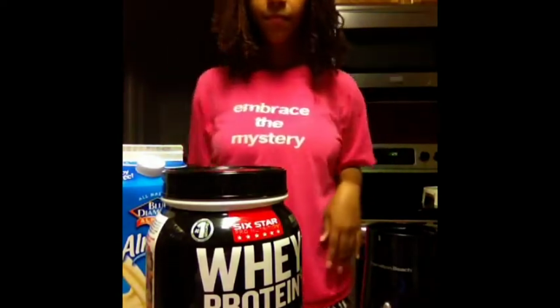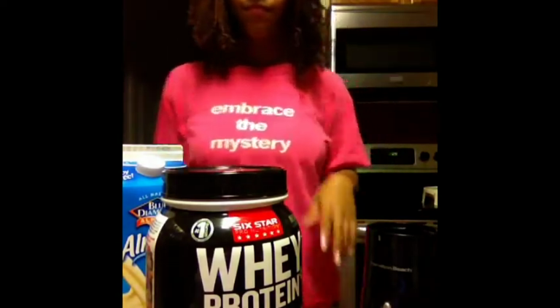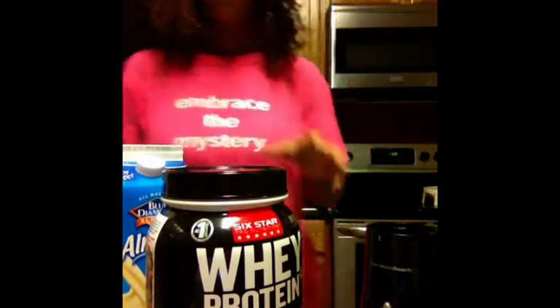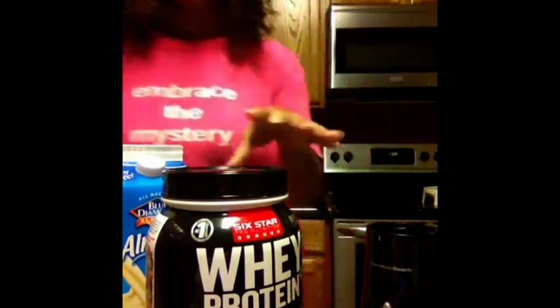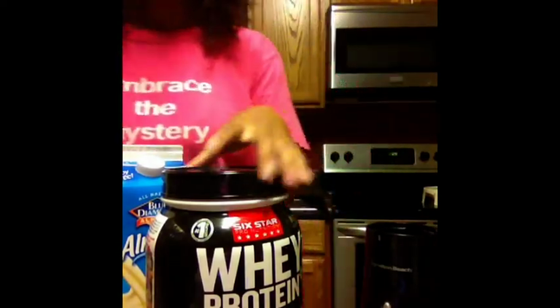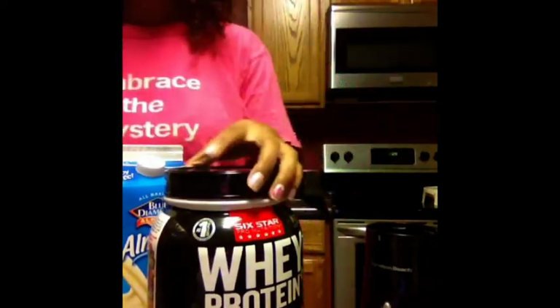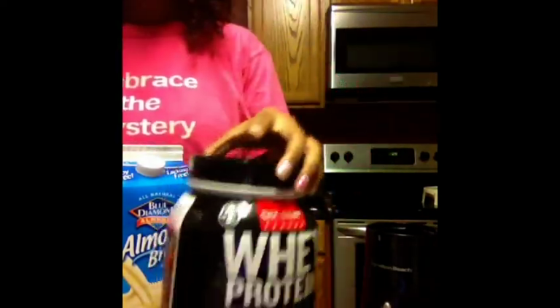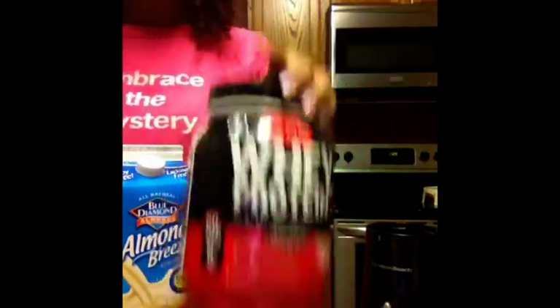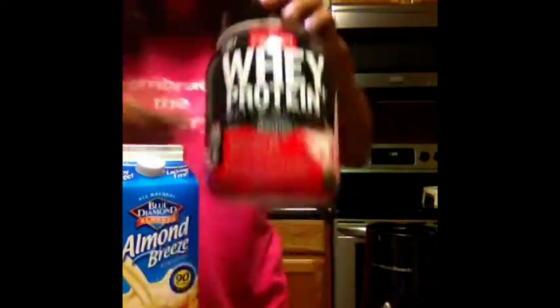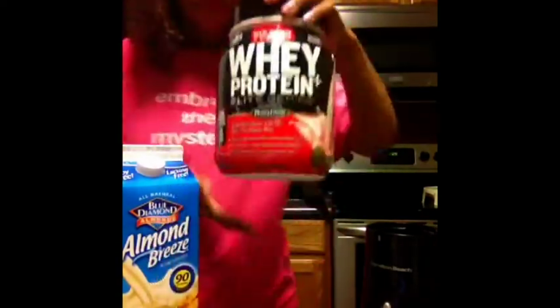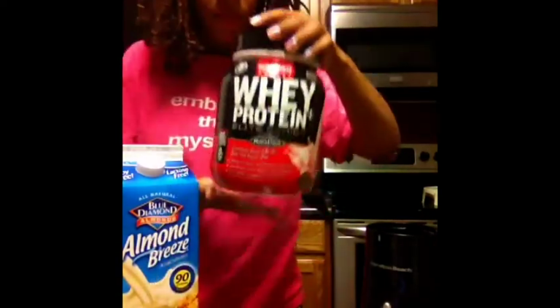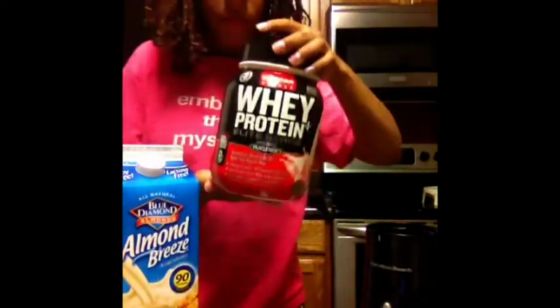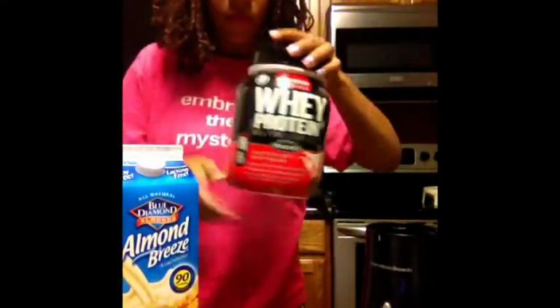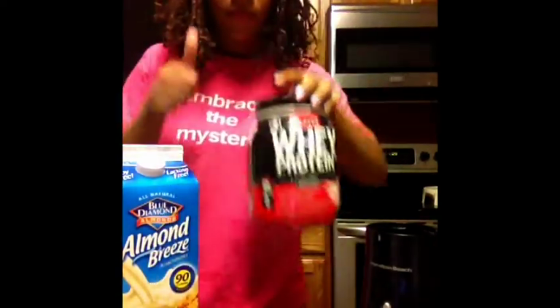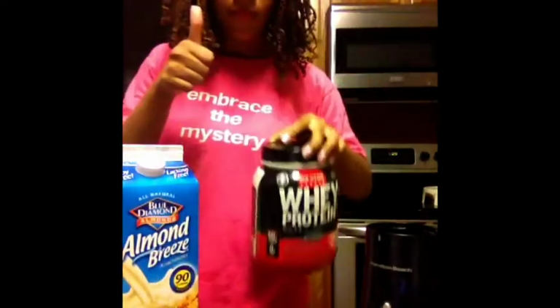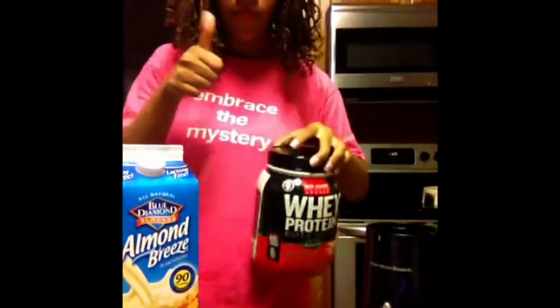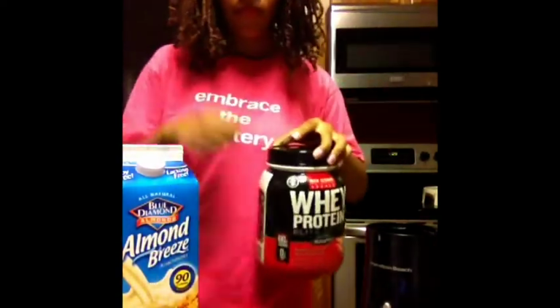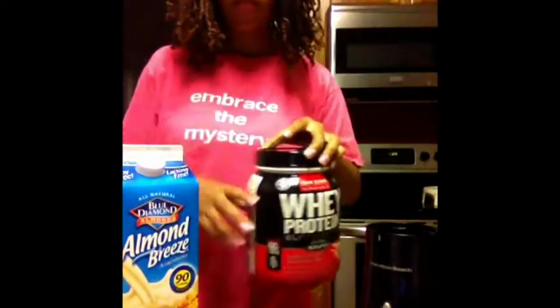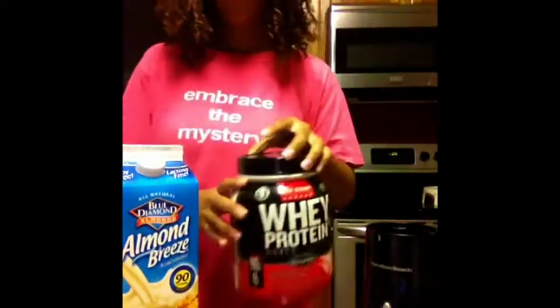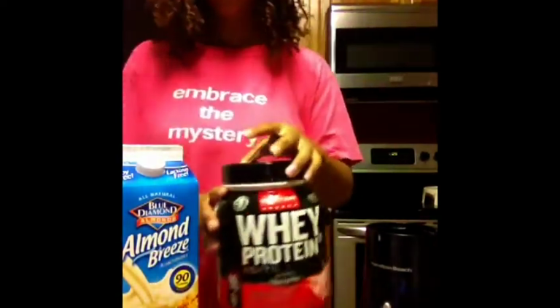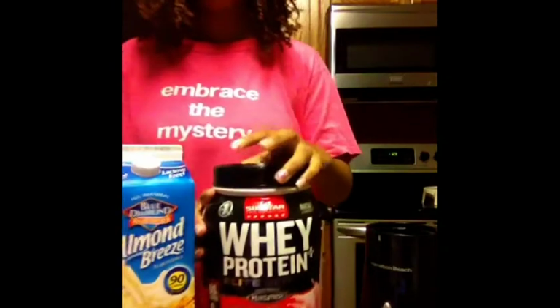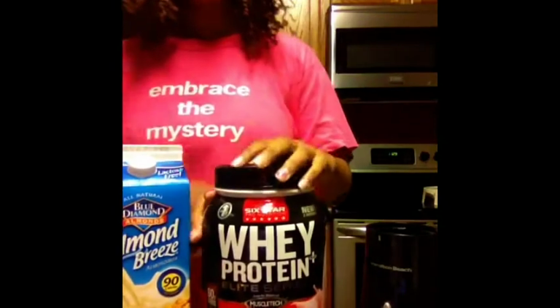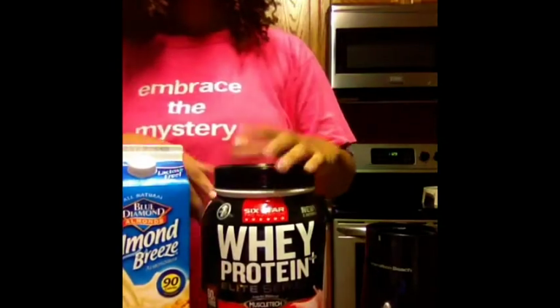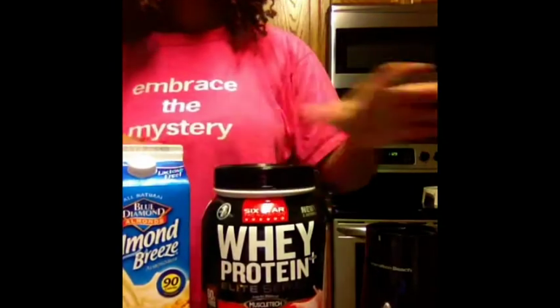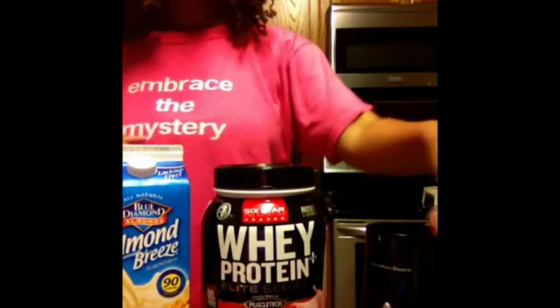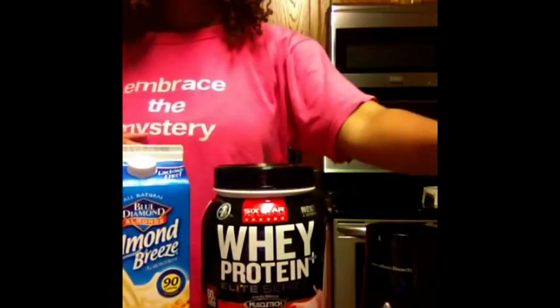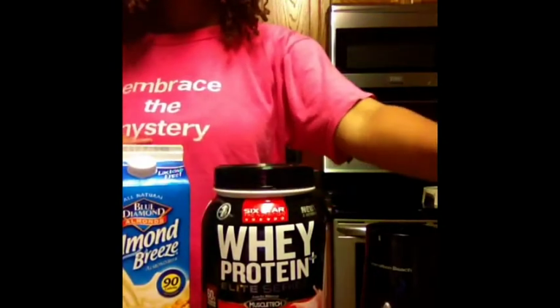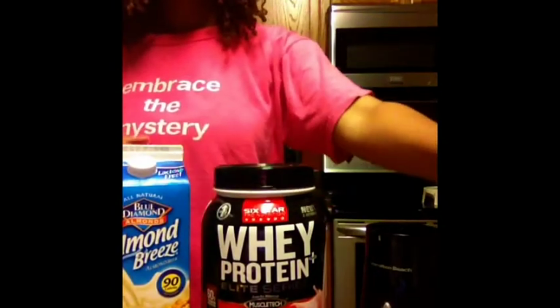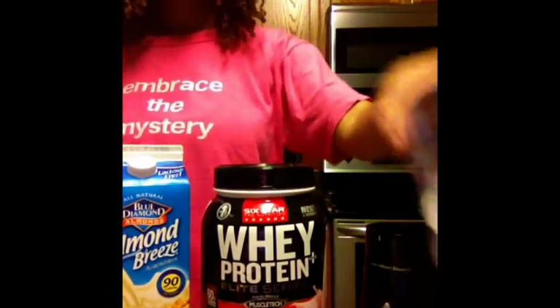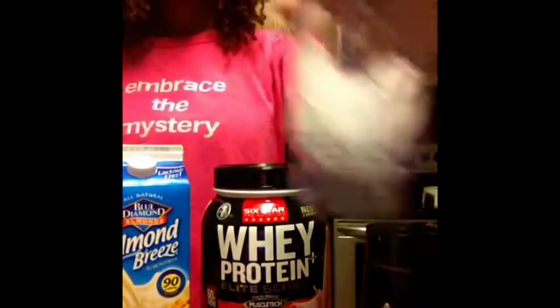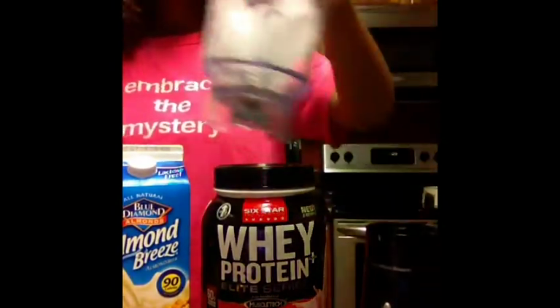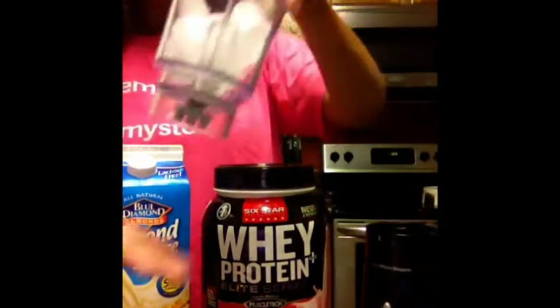Hi guys, what I'm showing you now is how I make my post-workout protein shake.